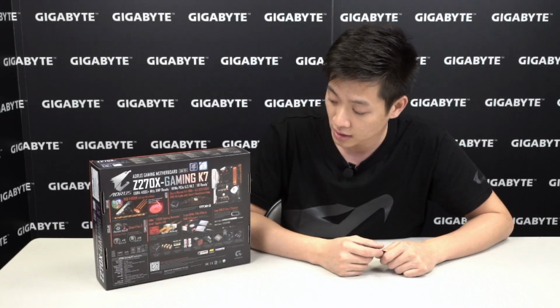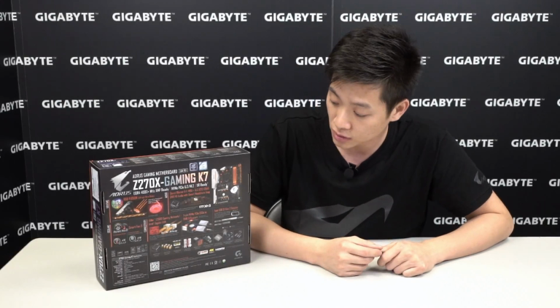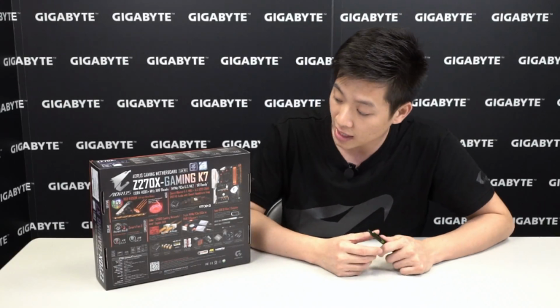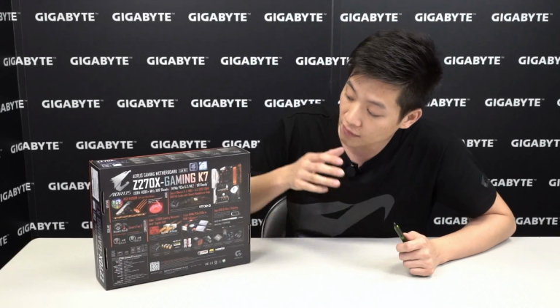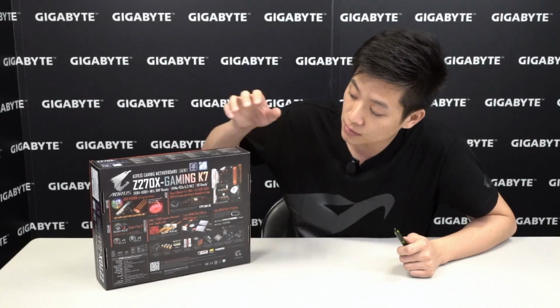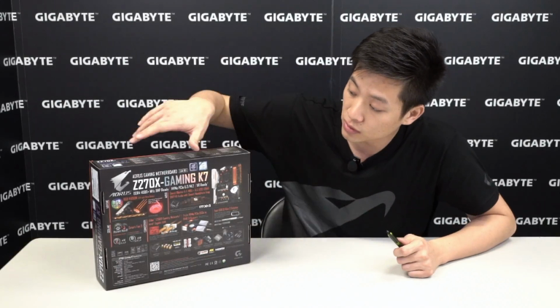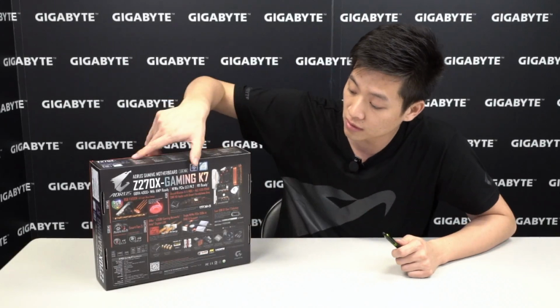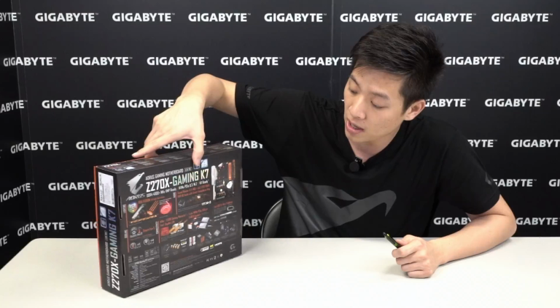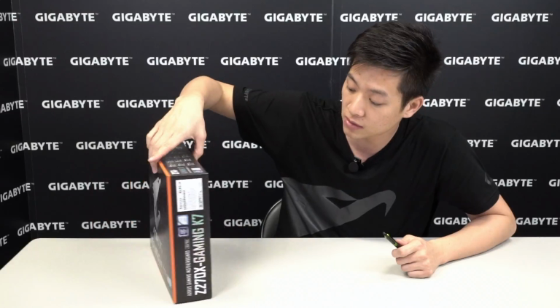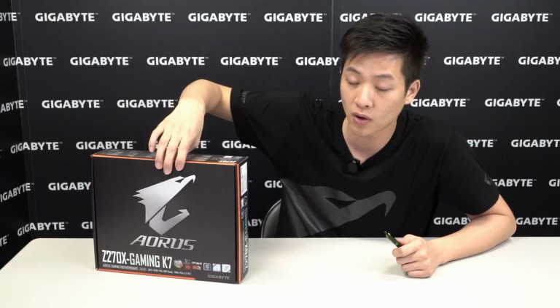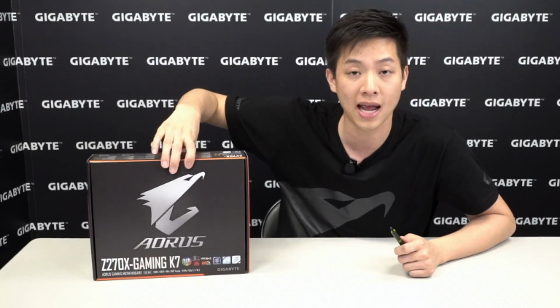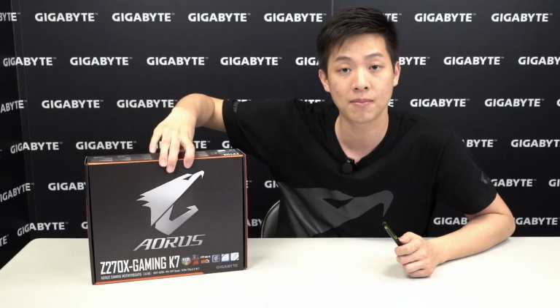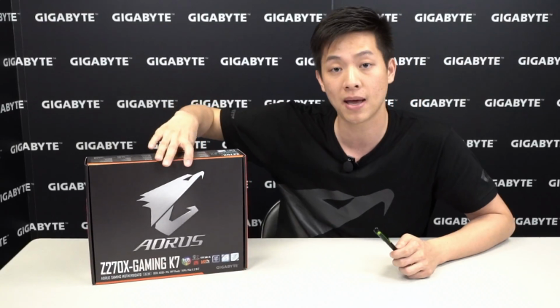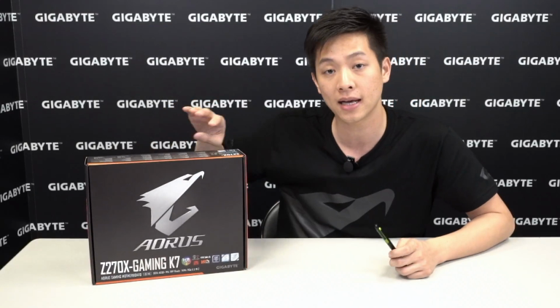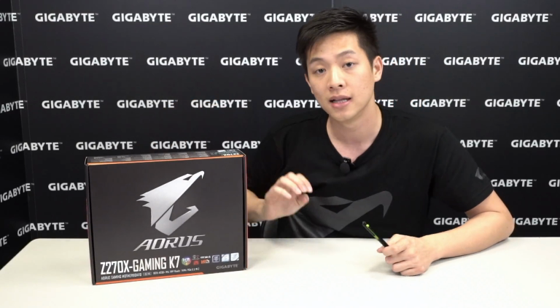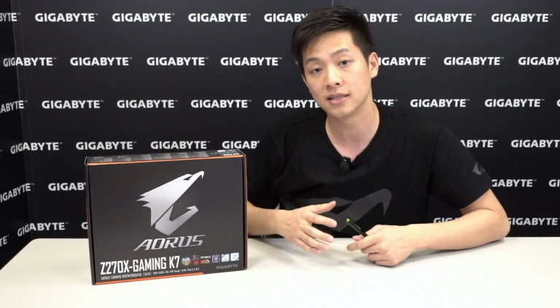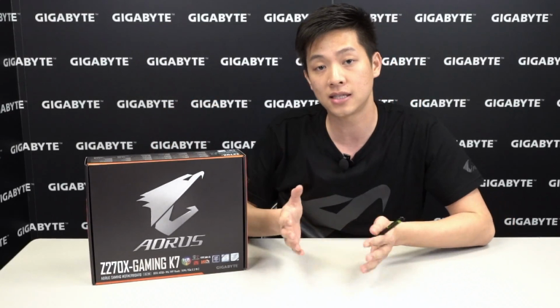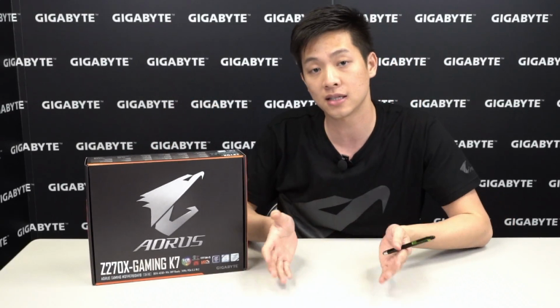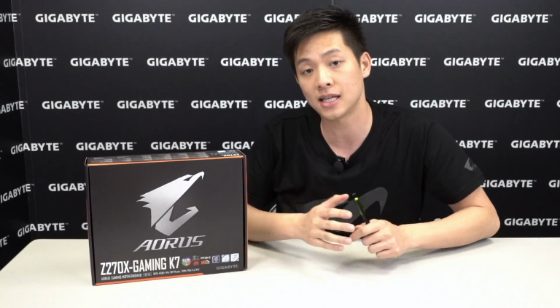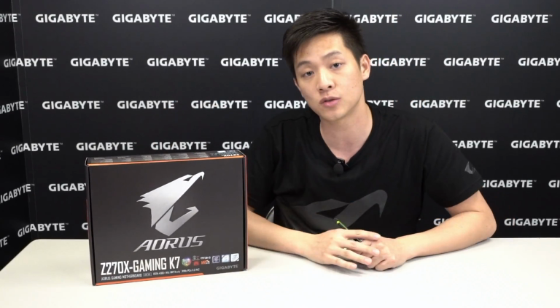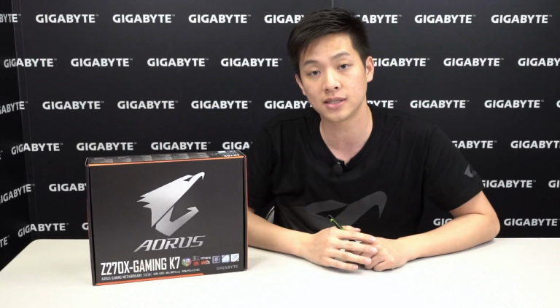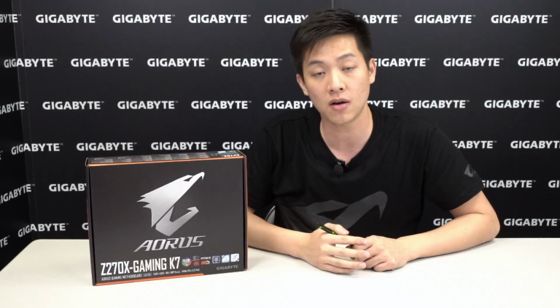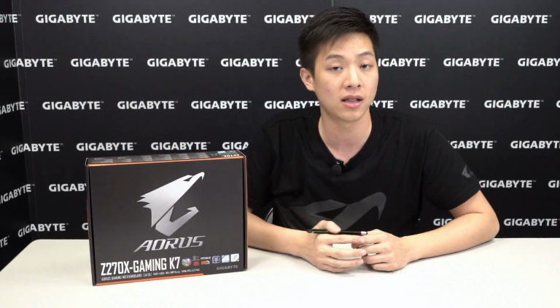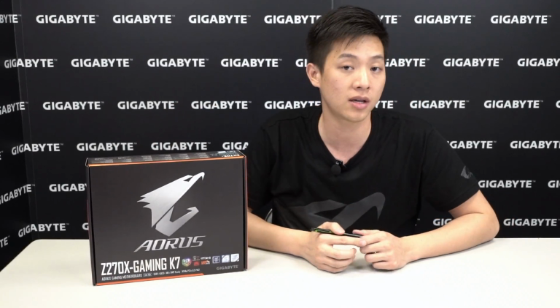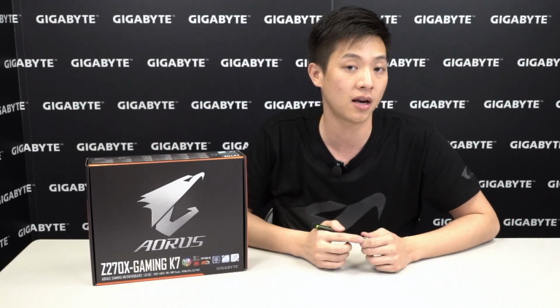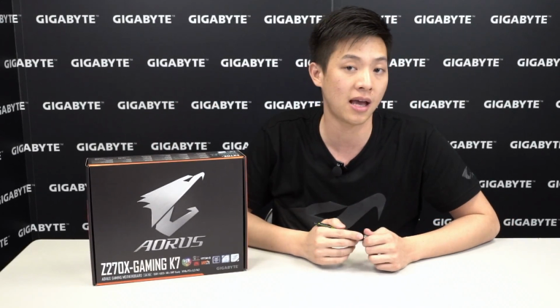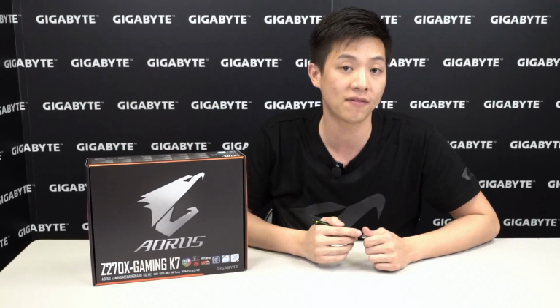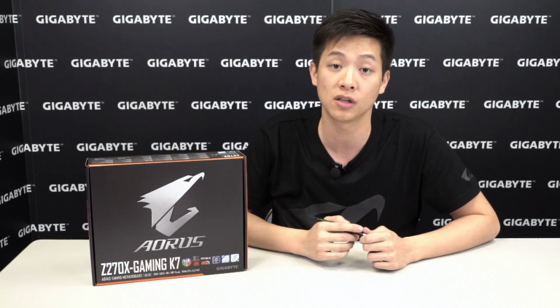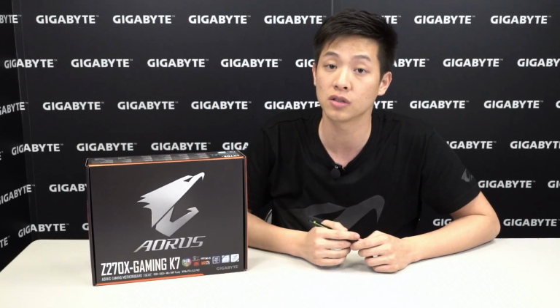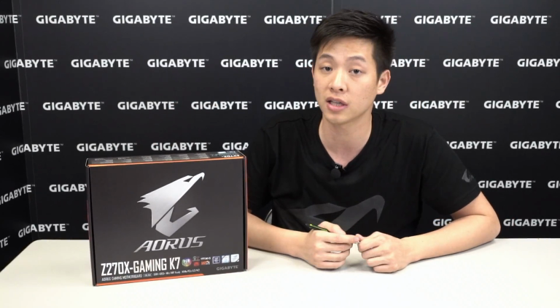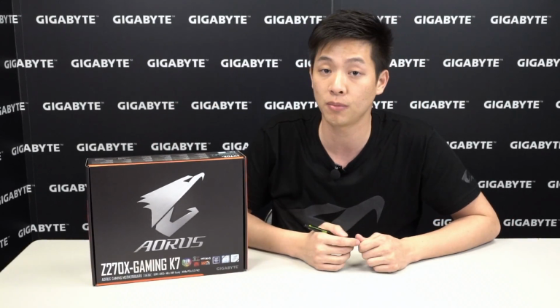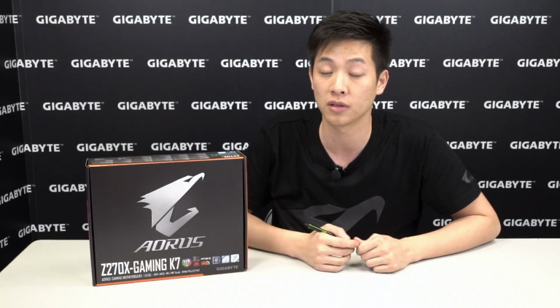So that covers most of the box, front and back. Let's take the accessories out and have a closer look at the board.